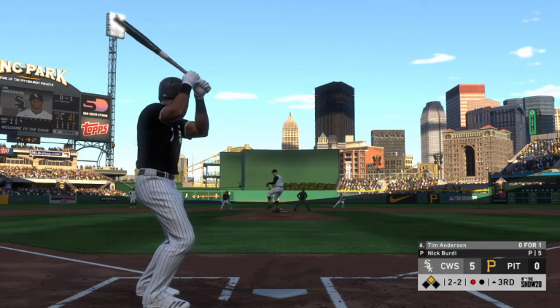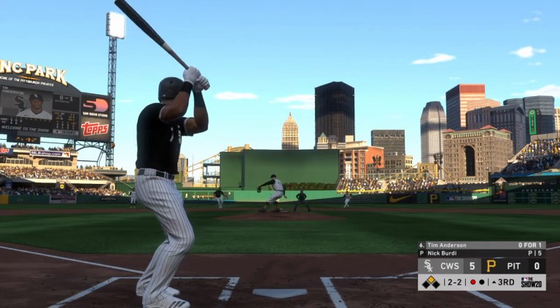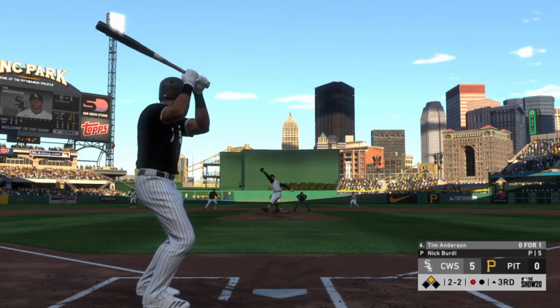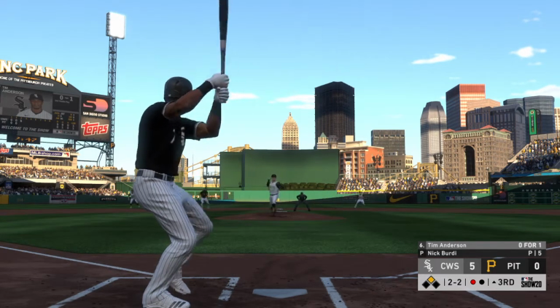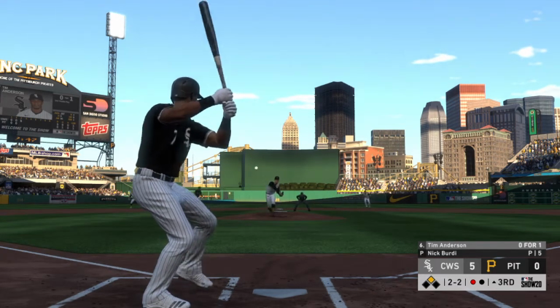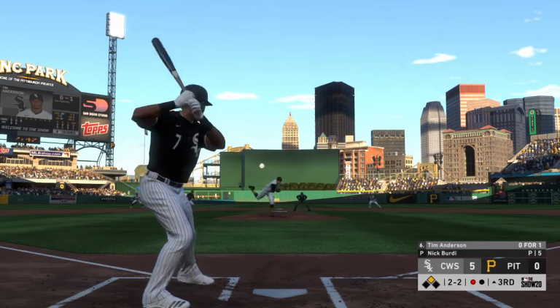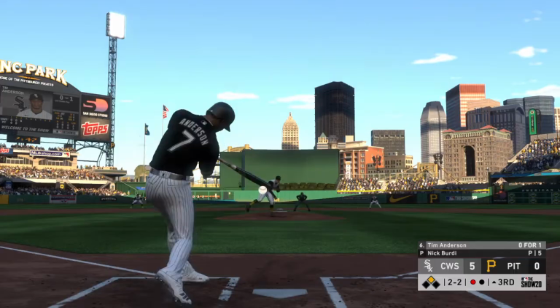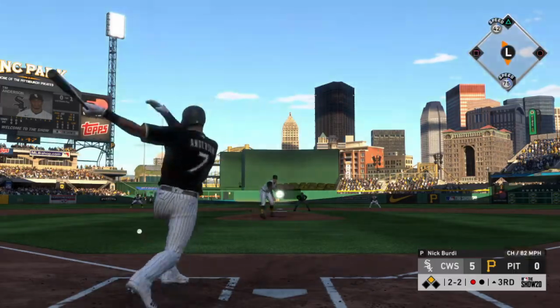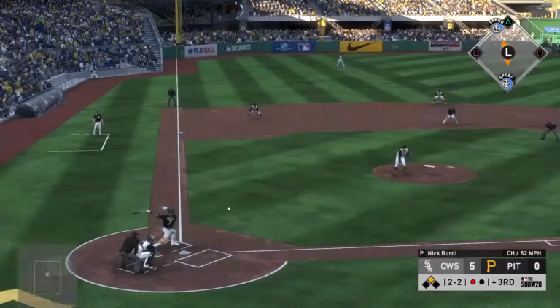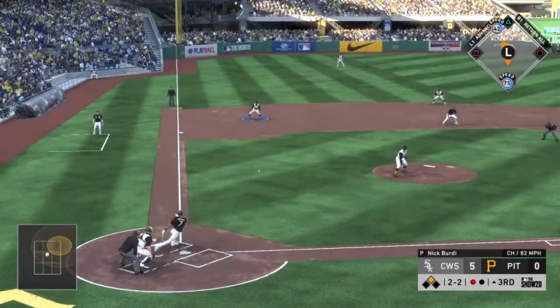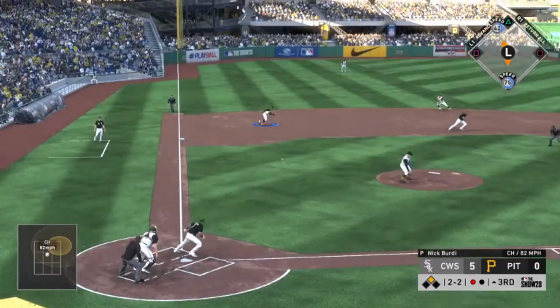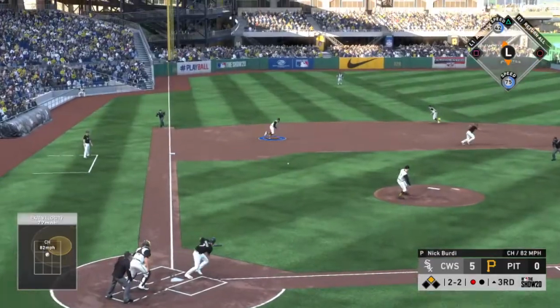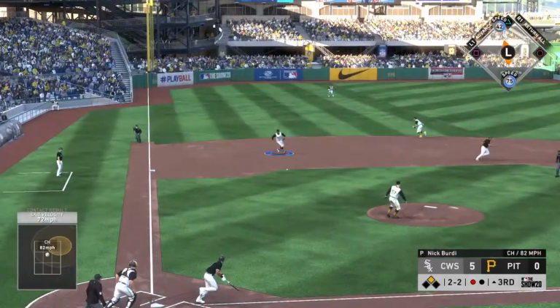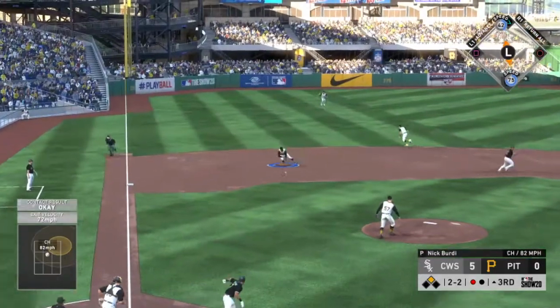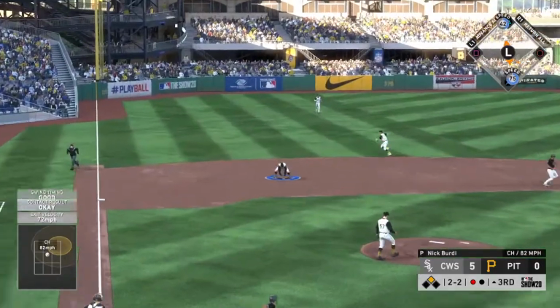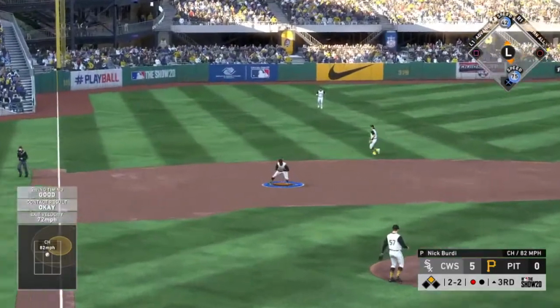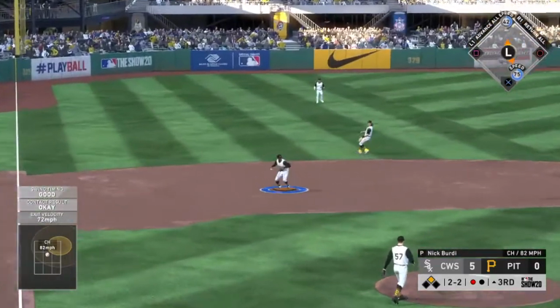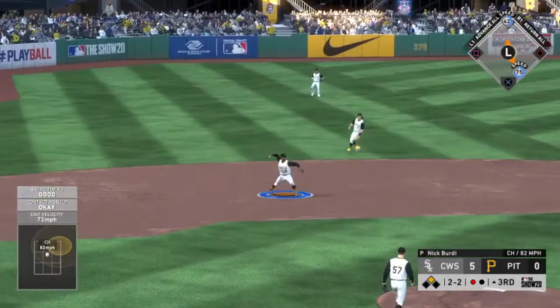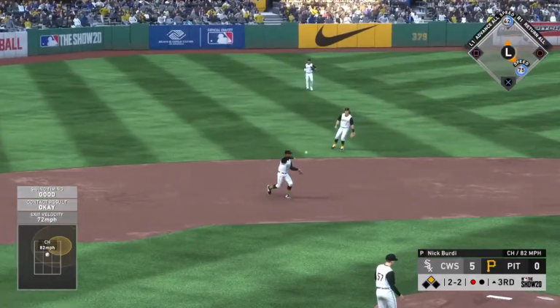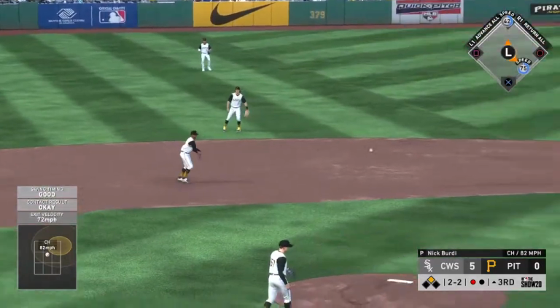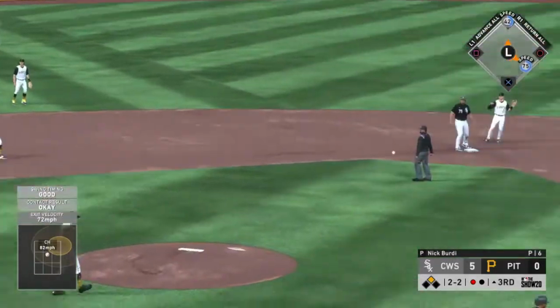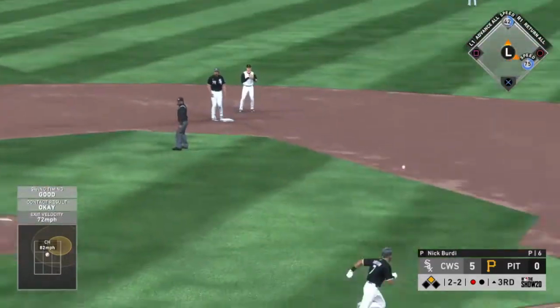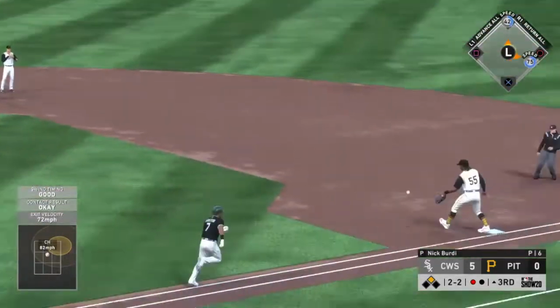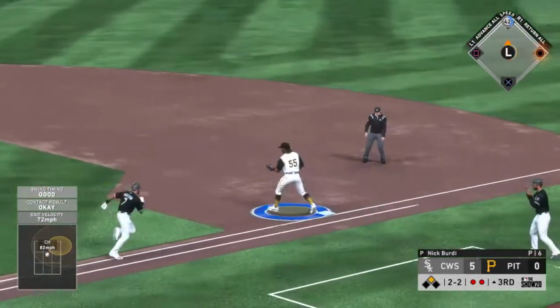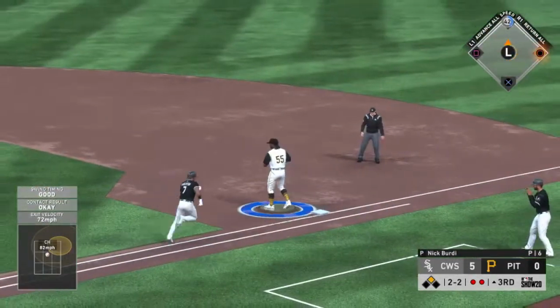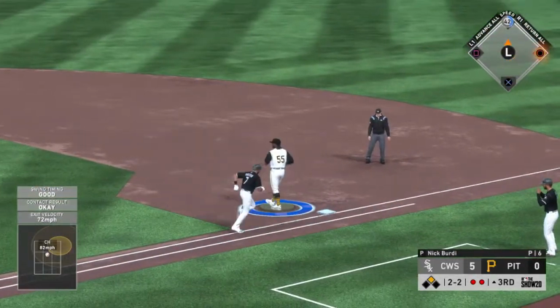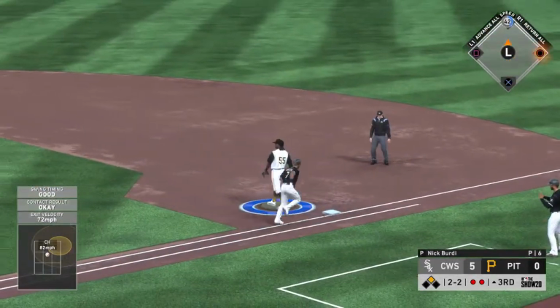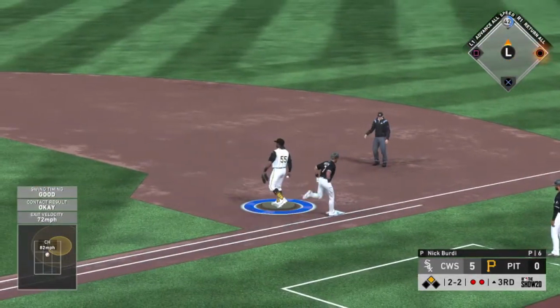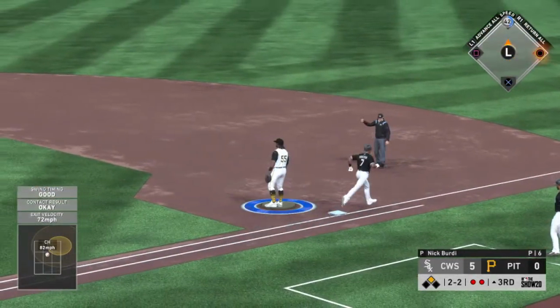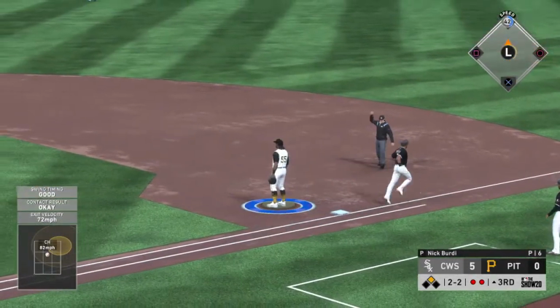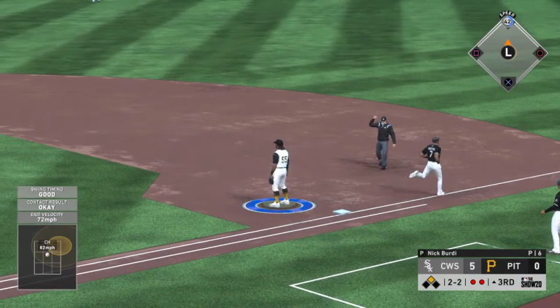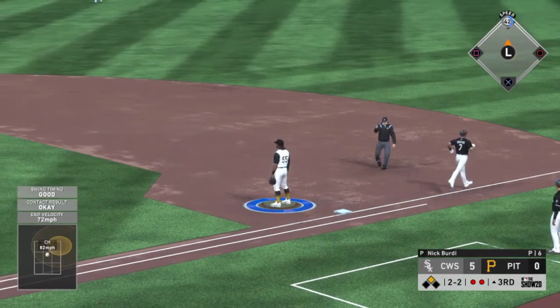Another try at two-two — ground ball left side. Scope is there in time to first, and there are two away.